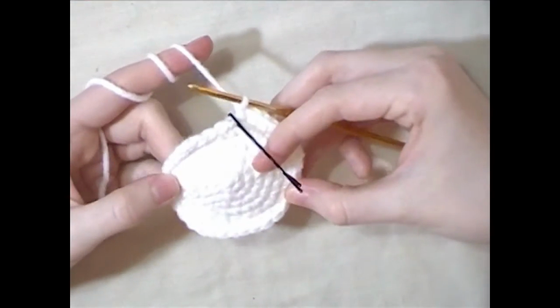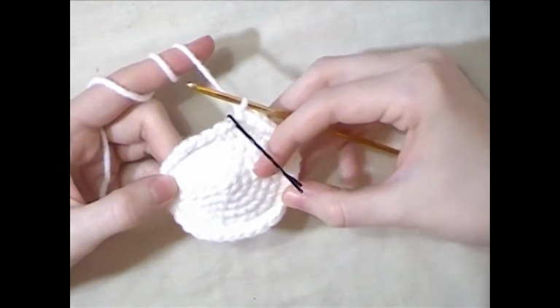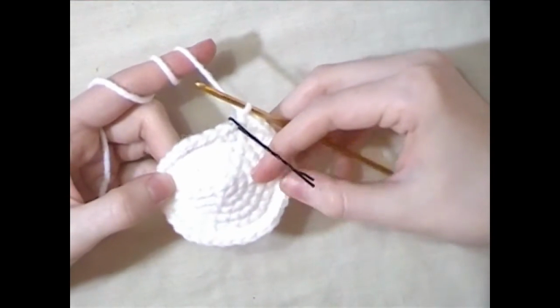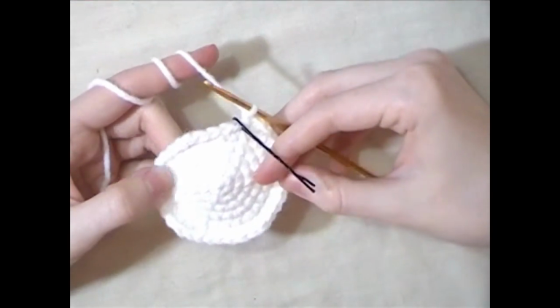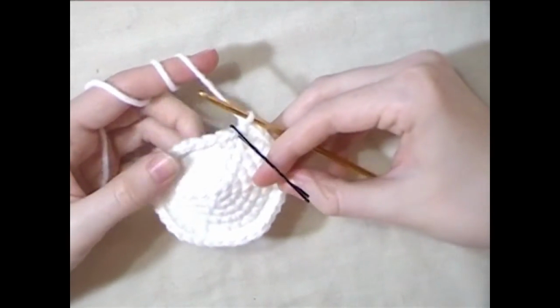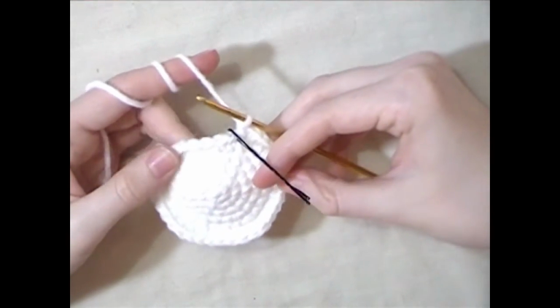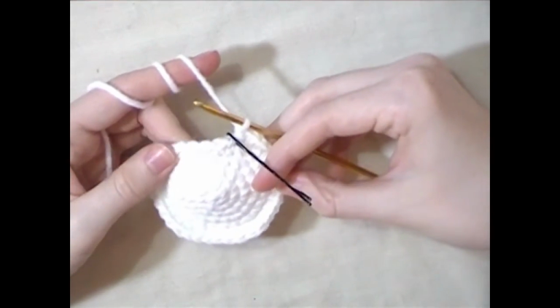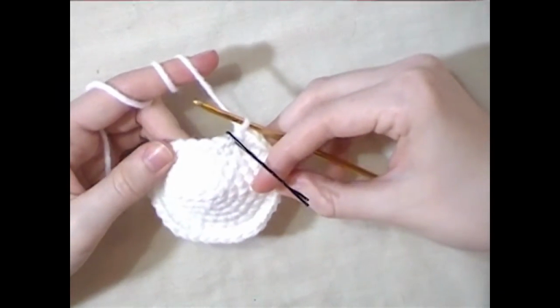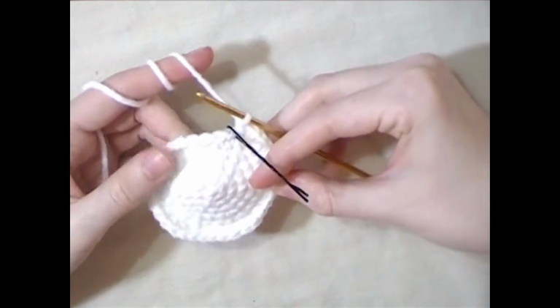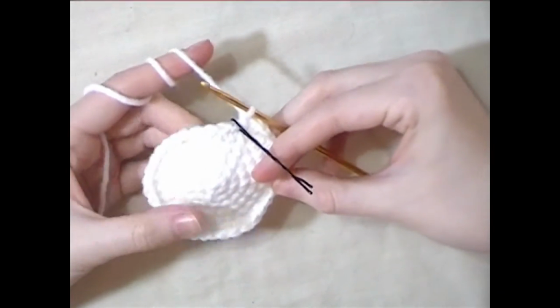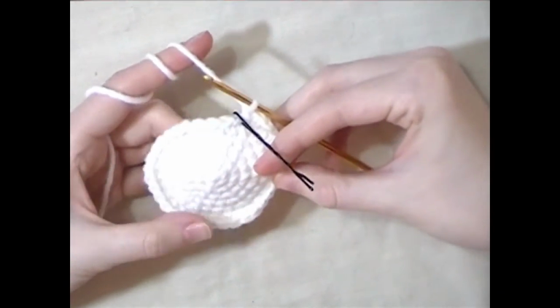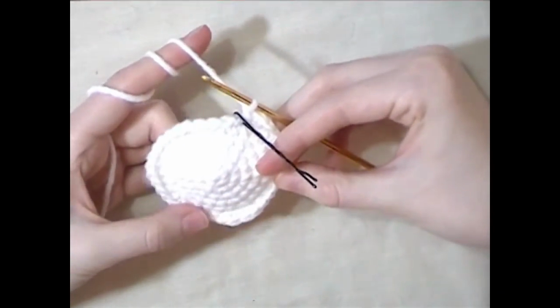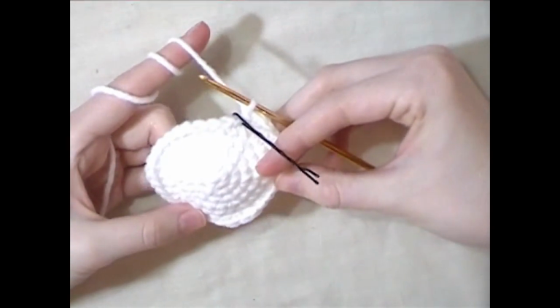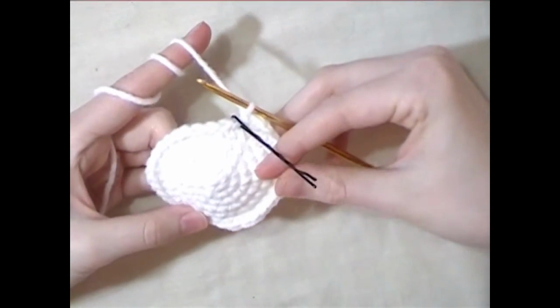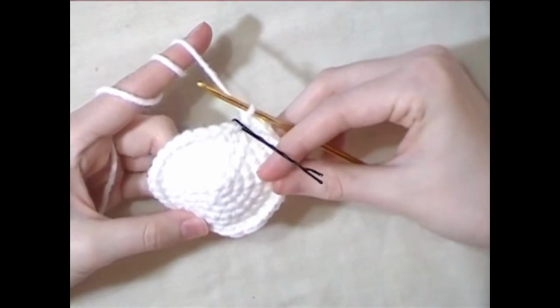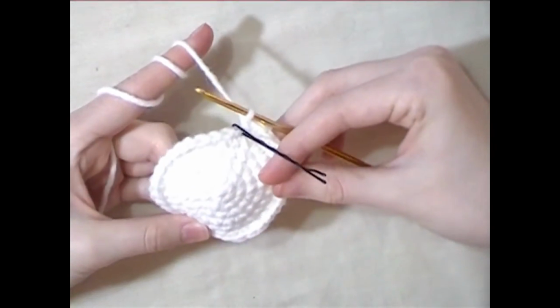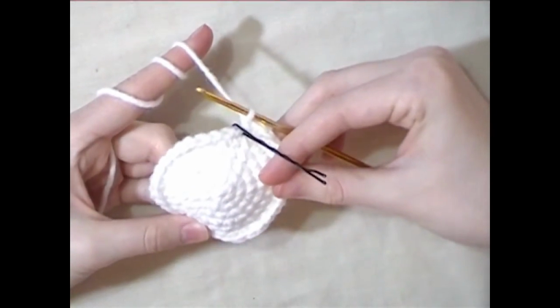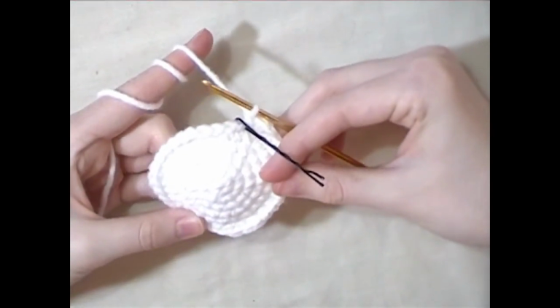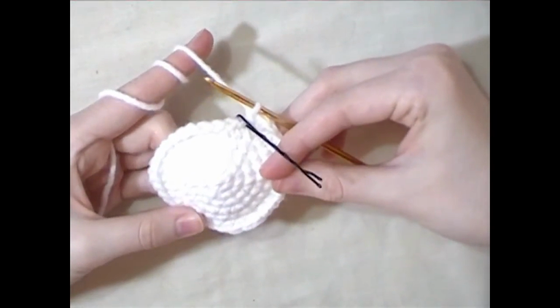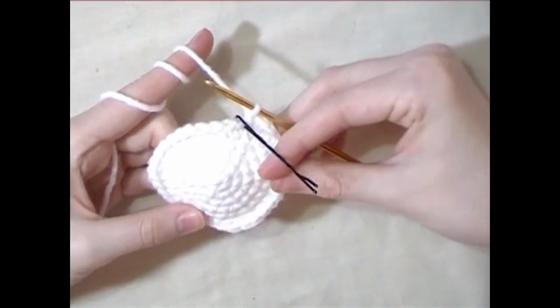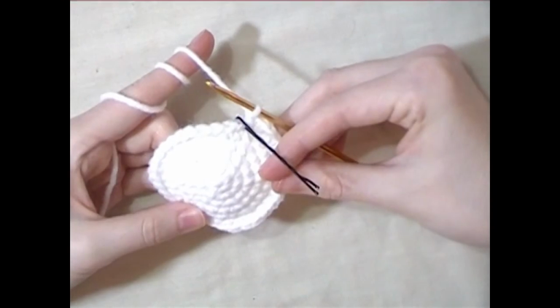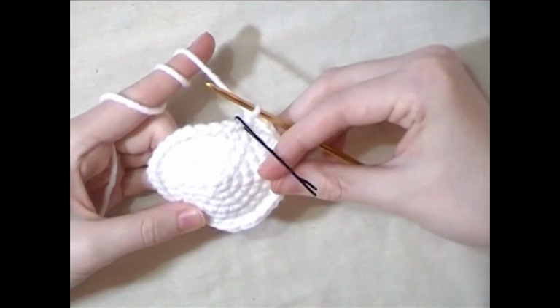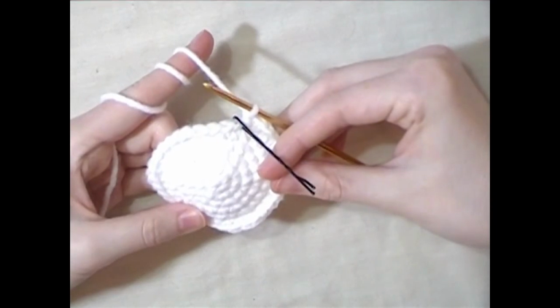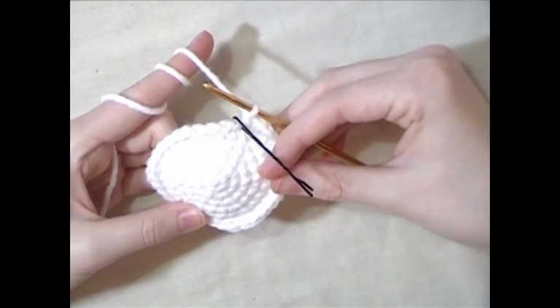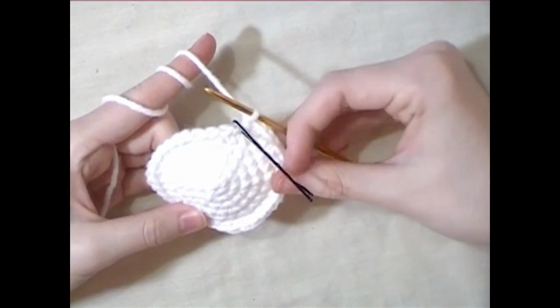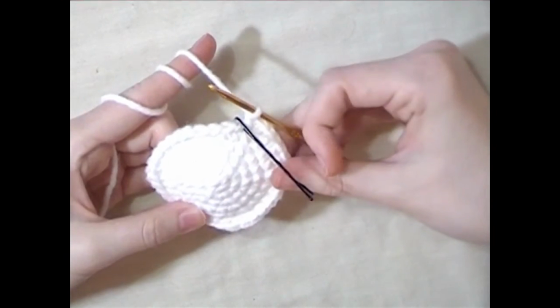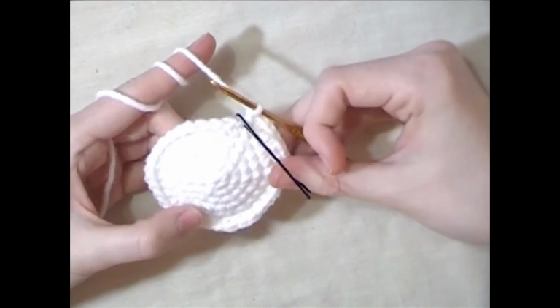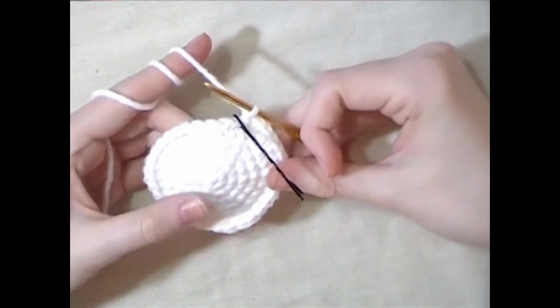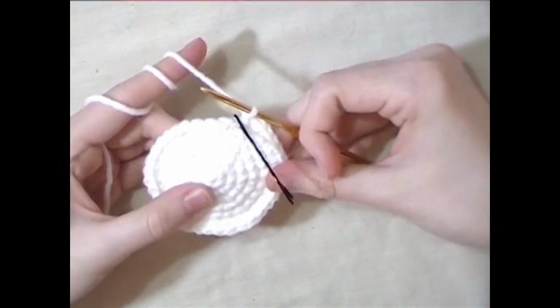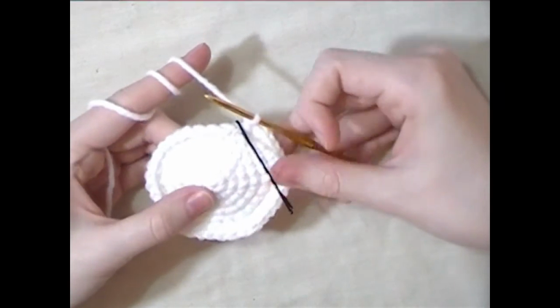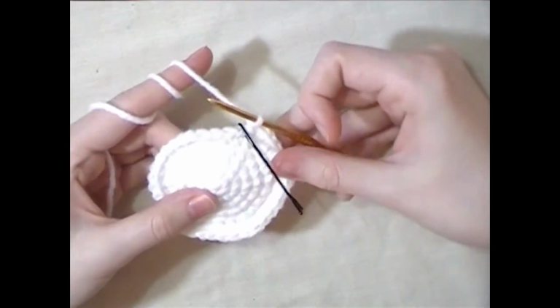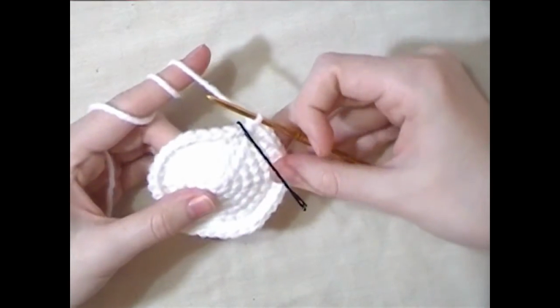For the last round, single crochet all the way around and then leave a long tail of yarn to sew with.